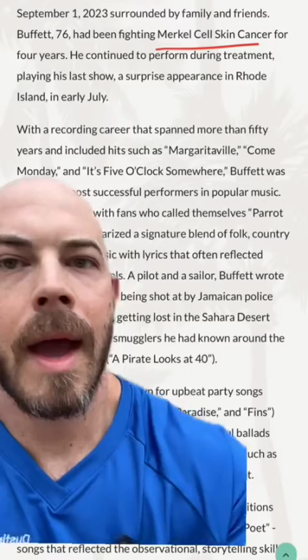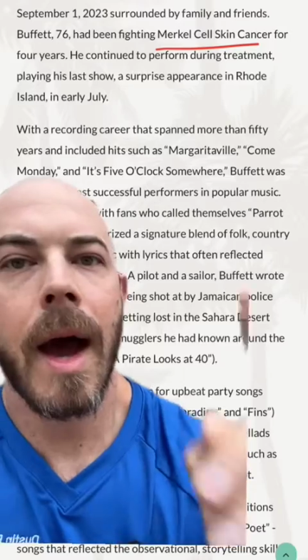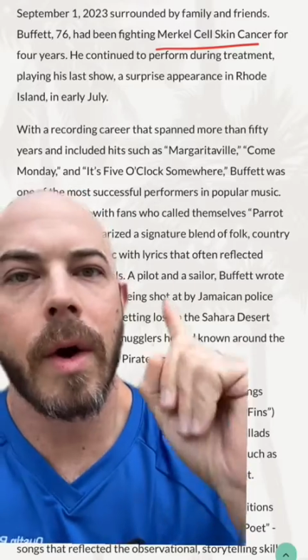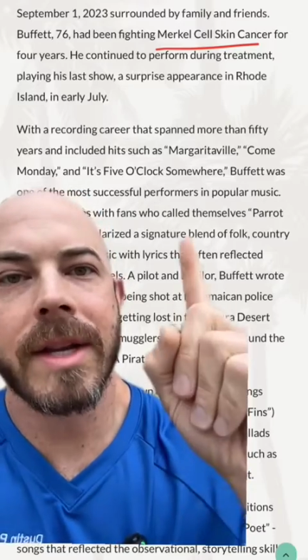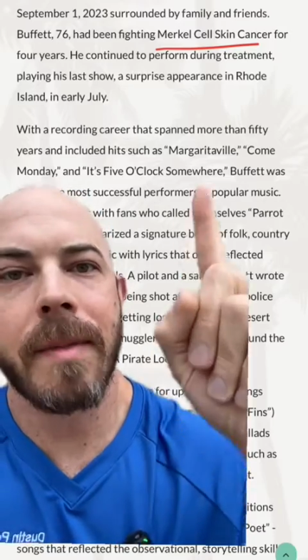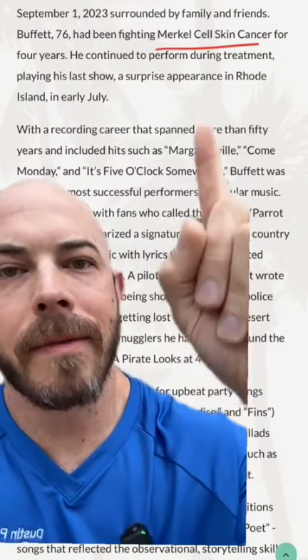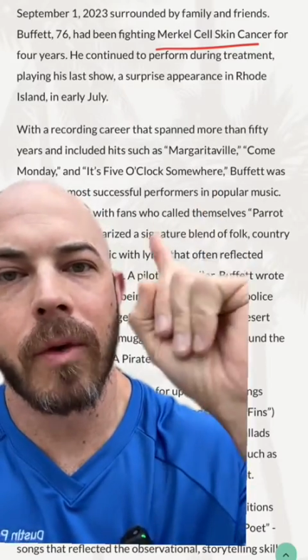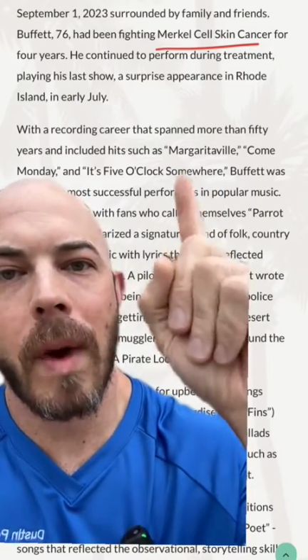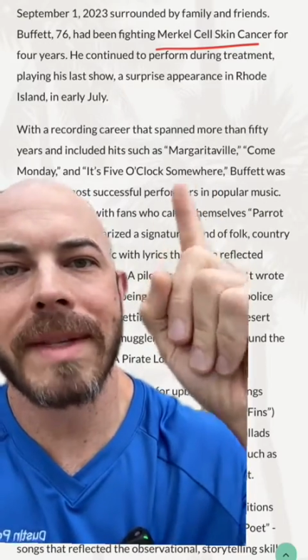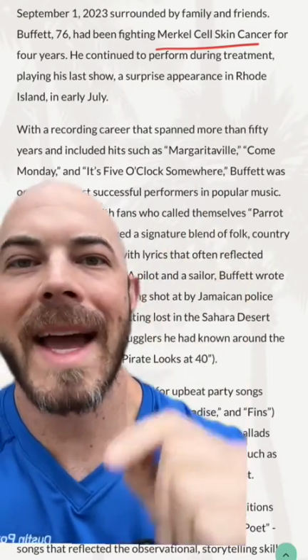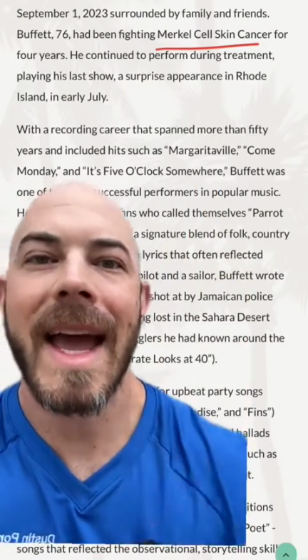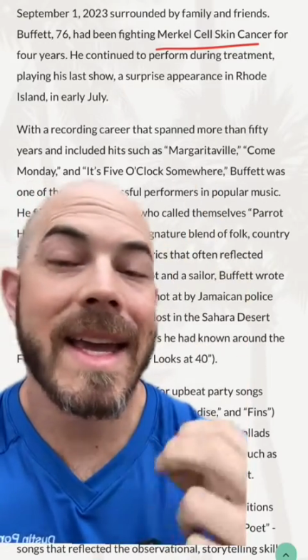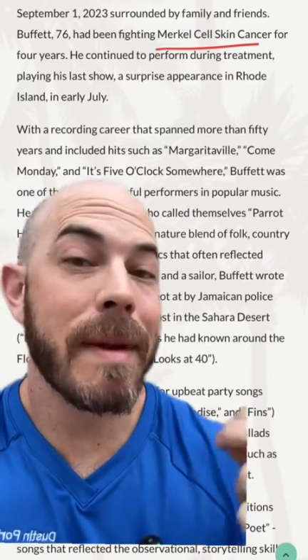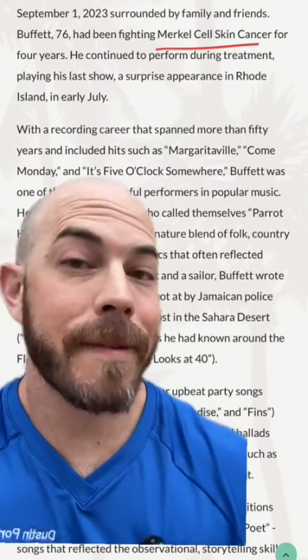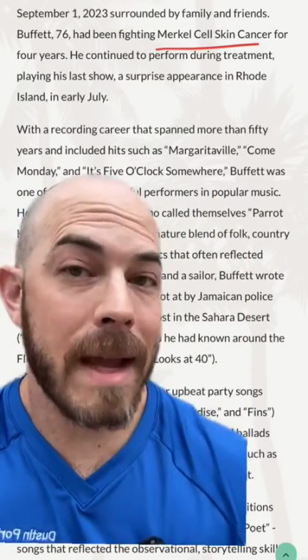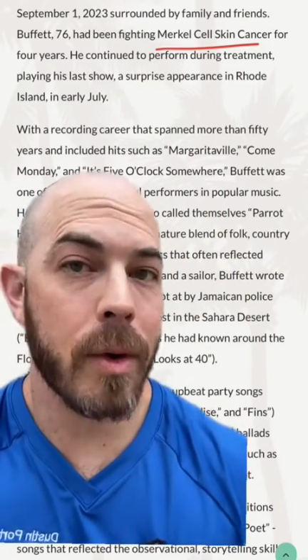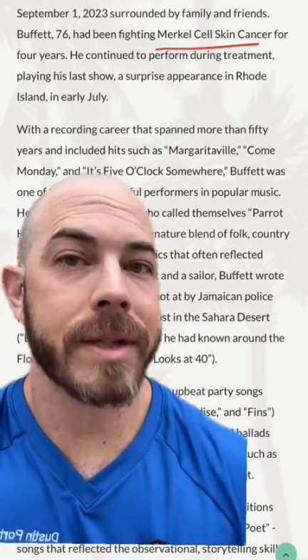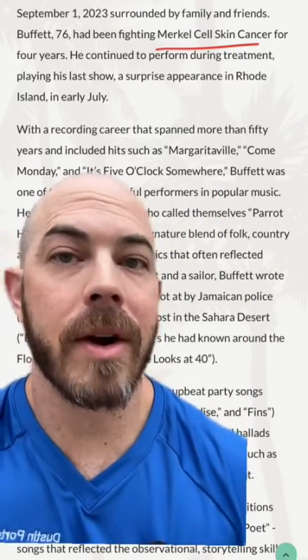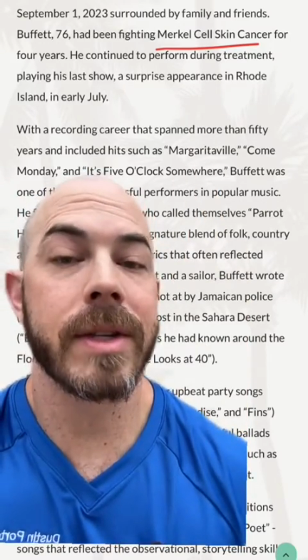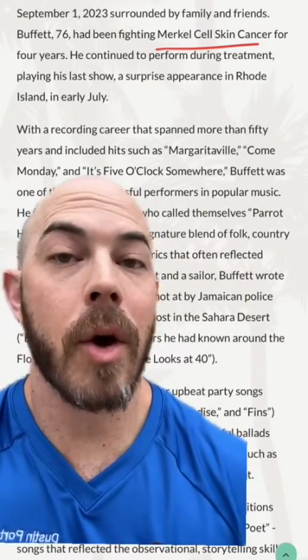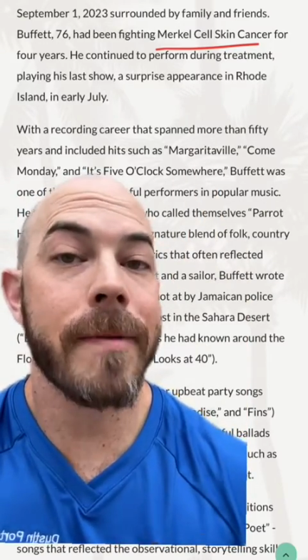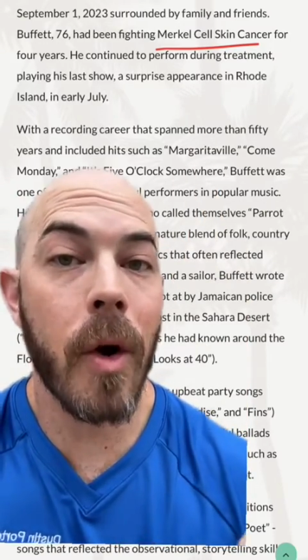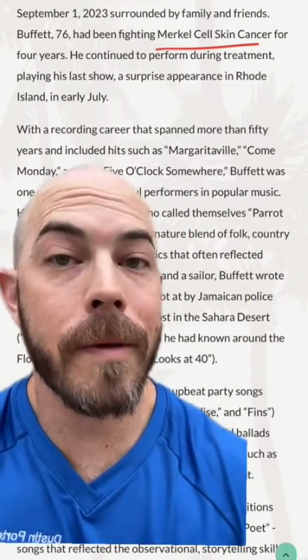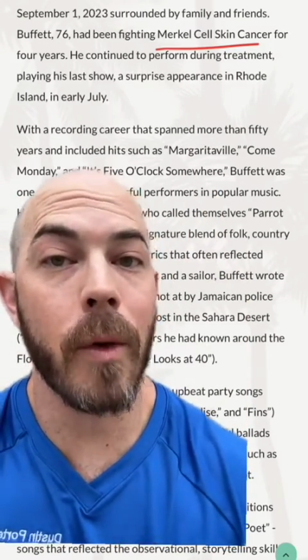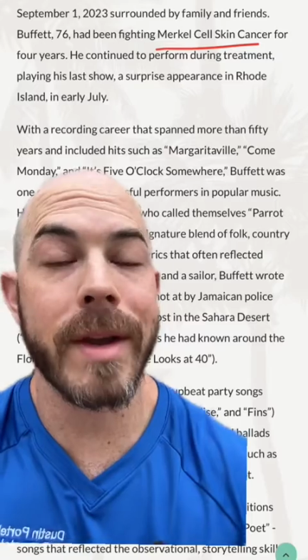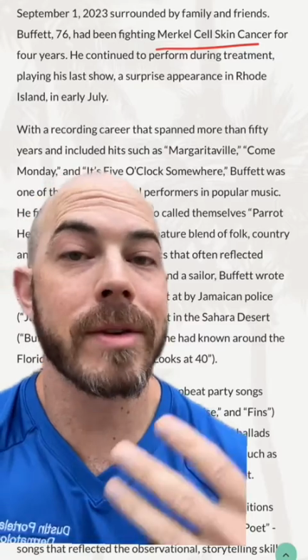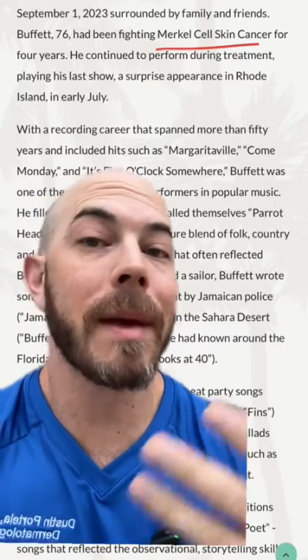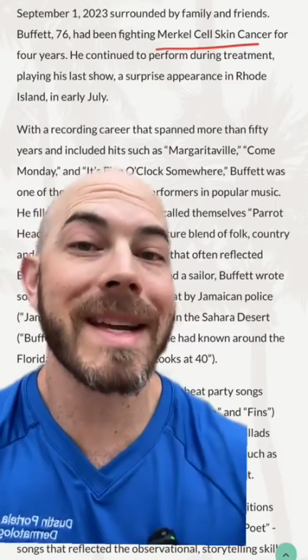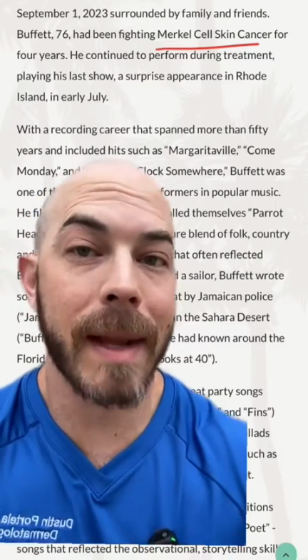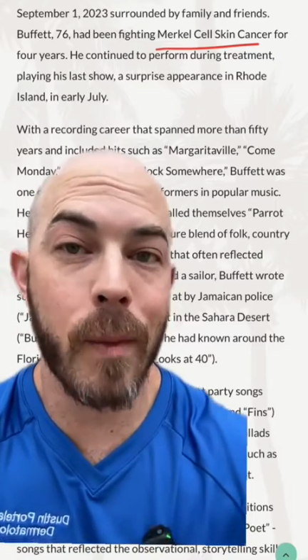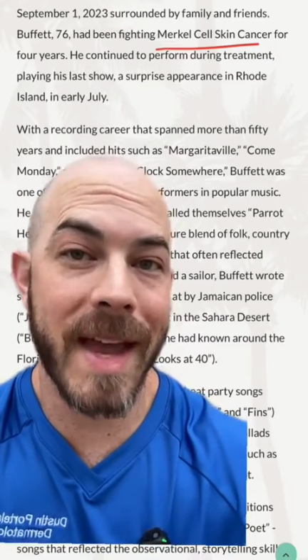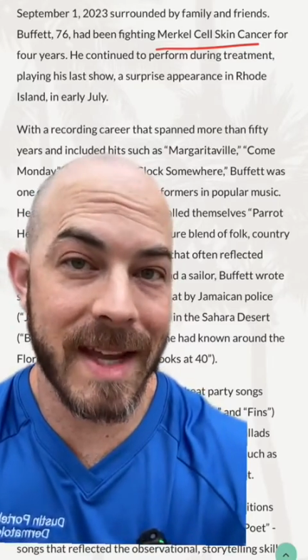According to Jimmy Buffett's own website, he had been fighting Merkel cell carcinoma for over four years. Let me explain what that is.